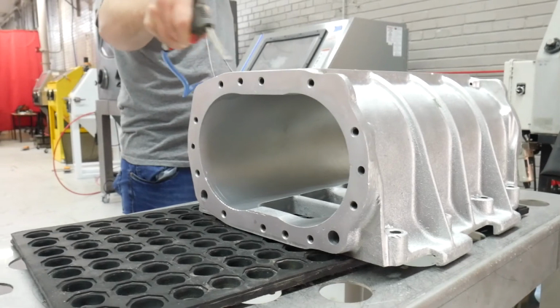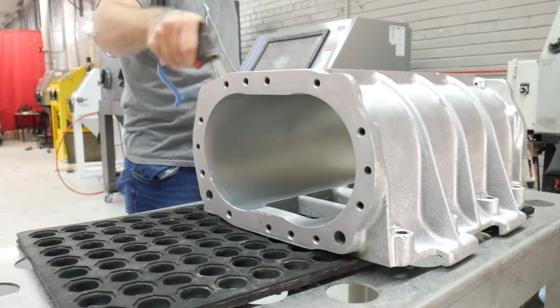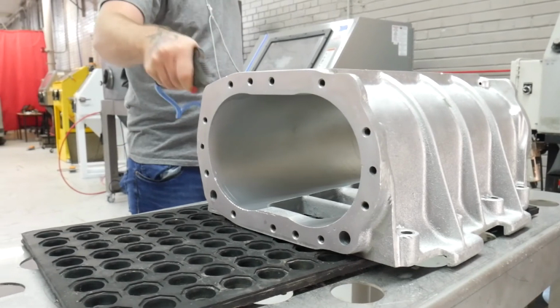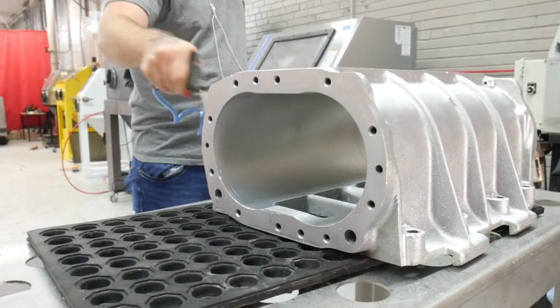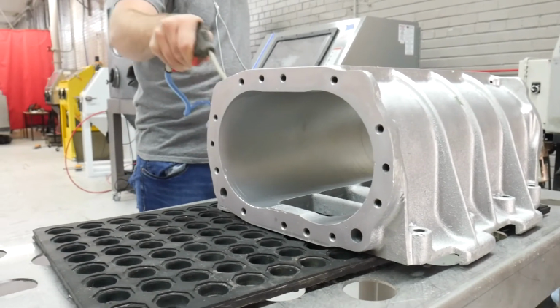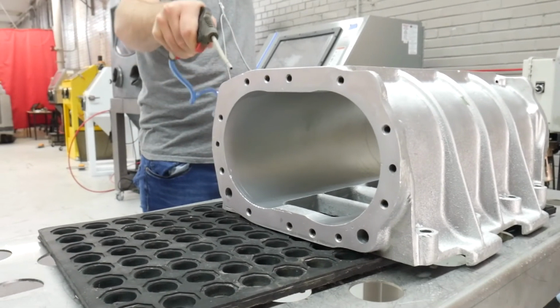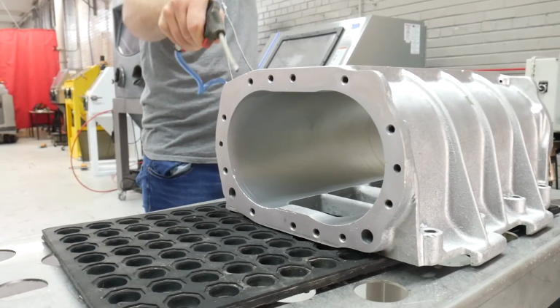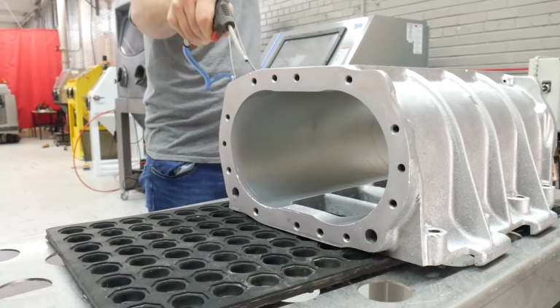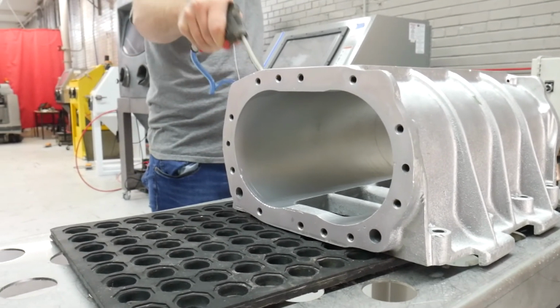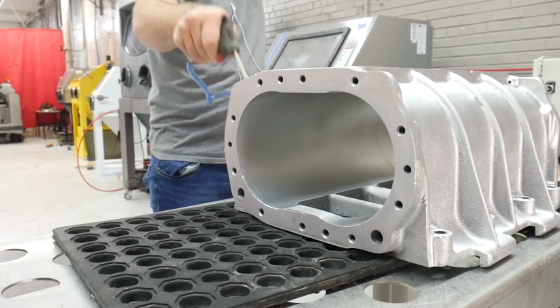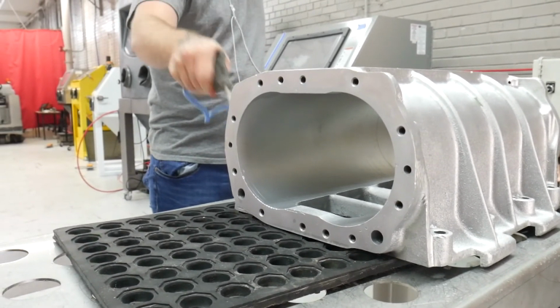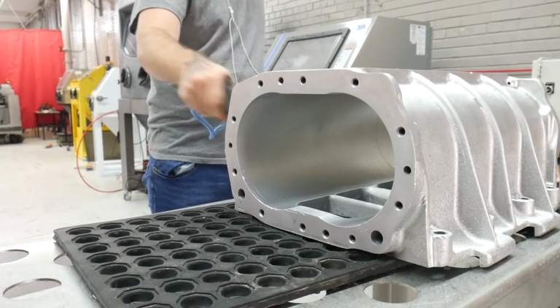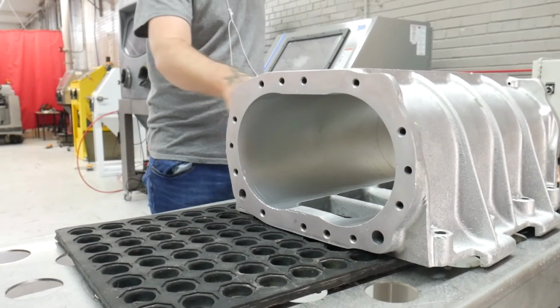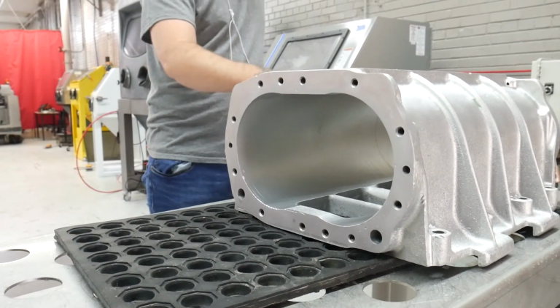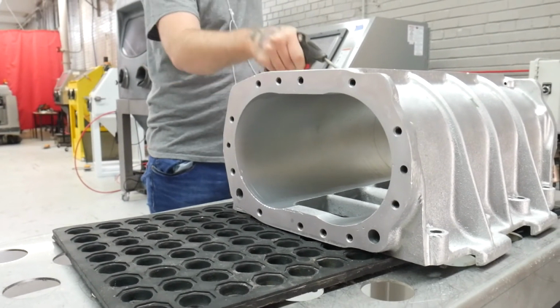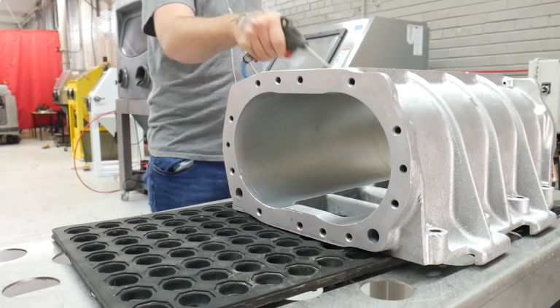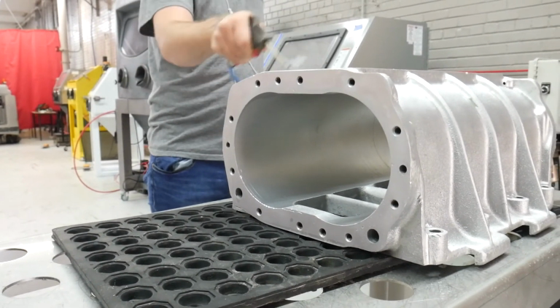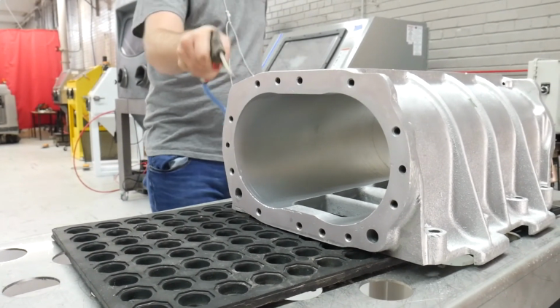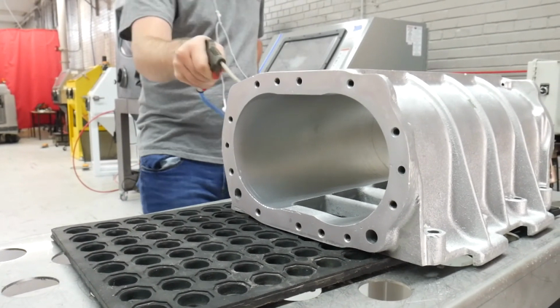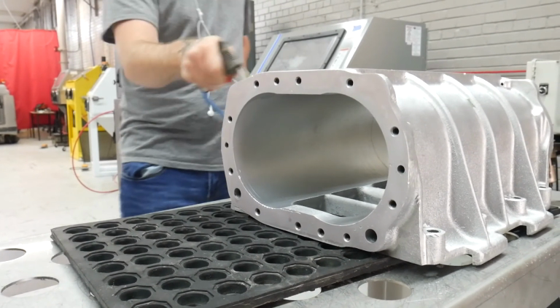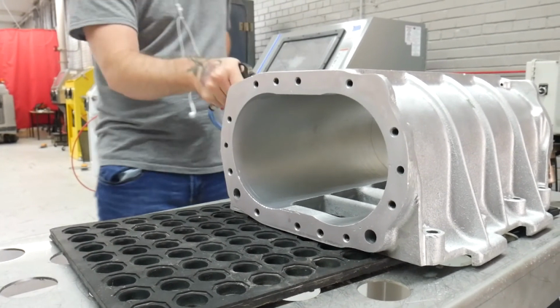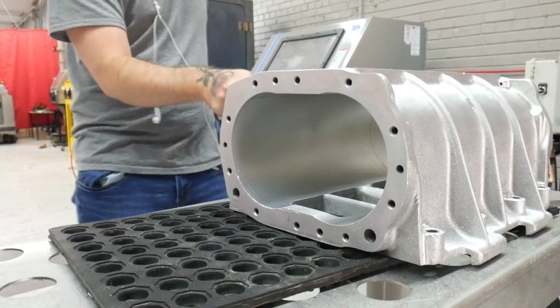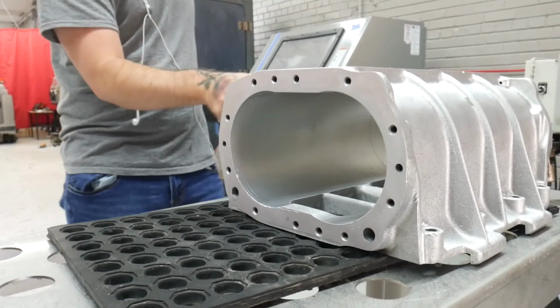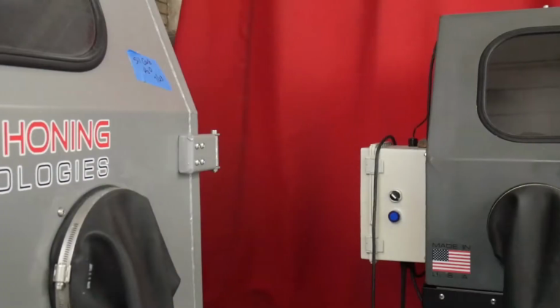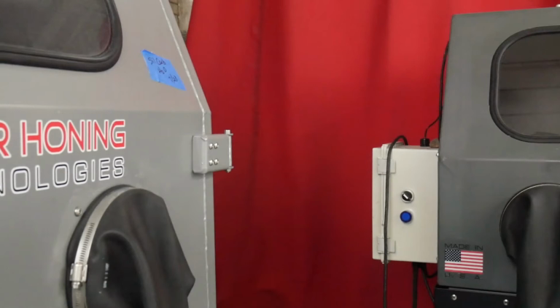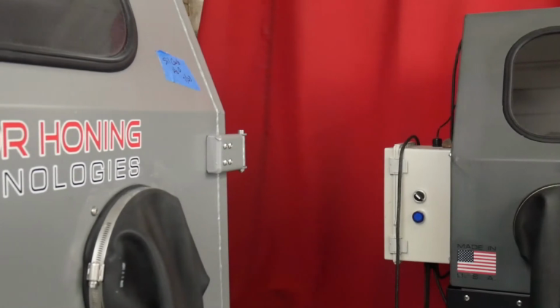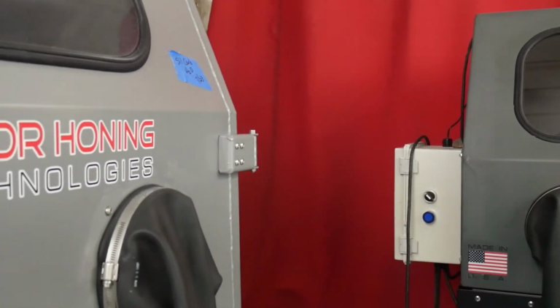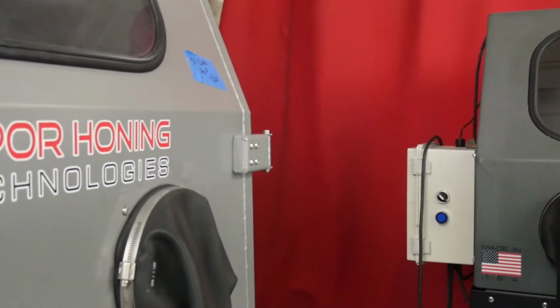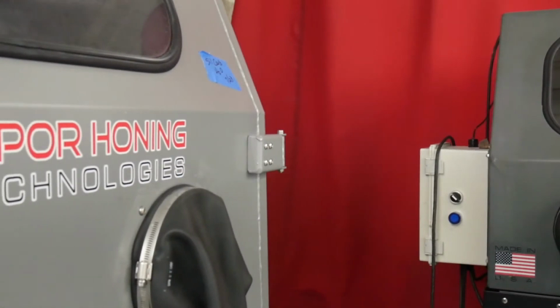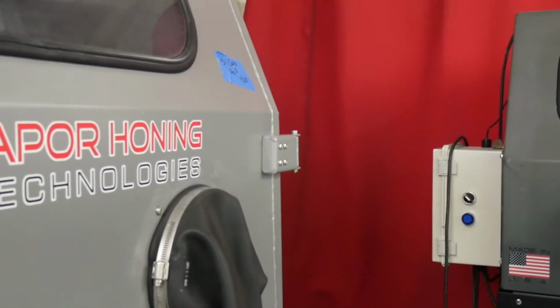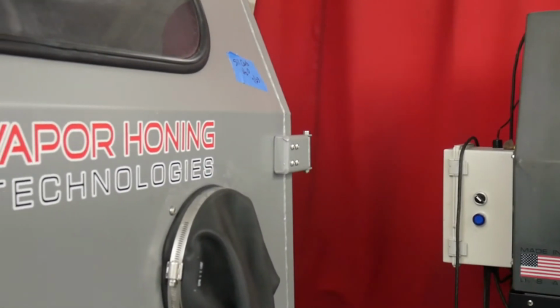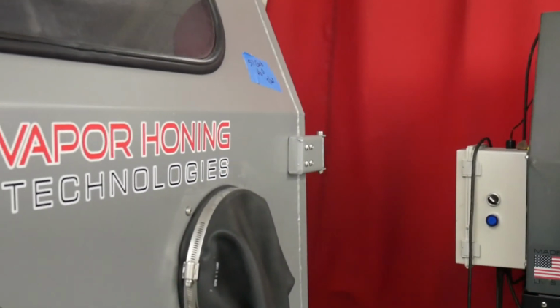Warranties are always a must on machinery of this nature, in case anything goes wrong.